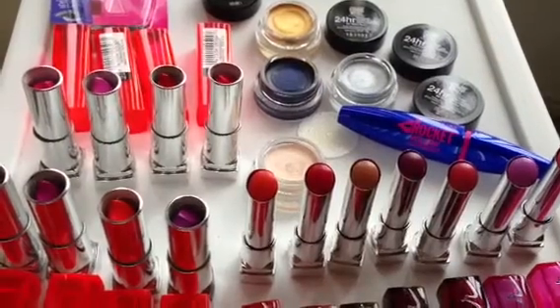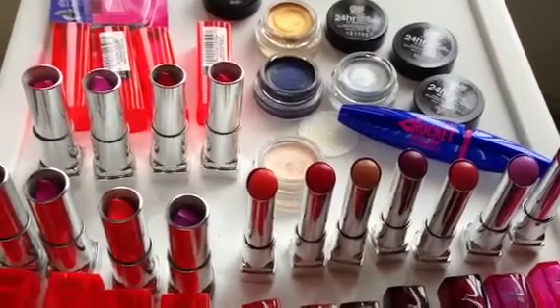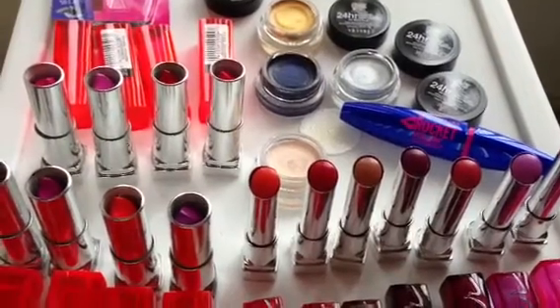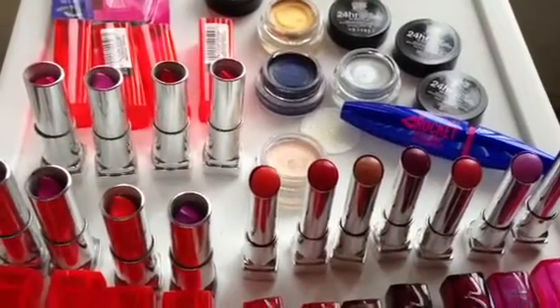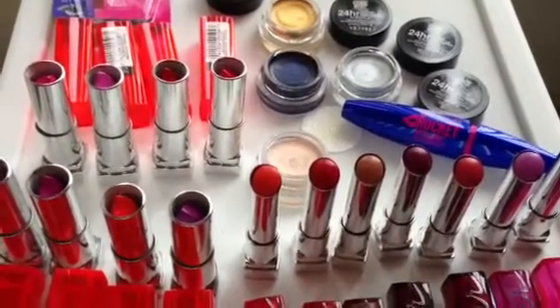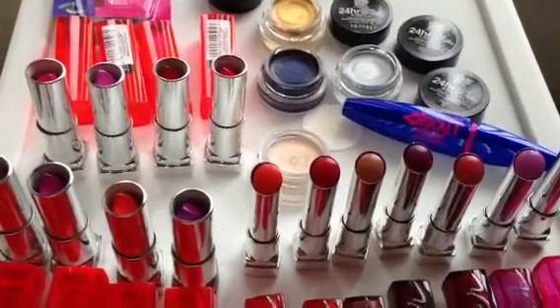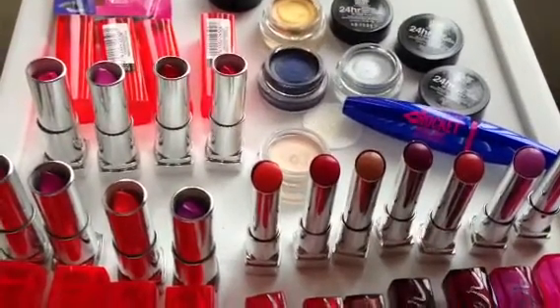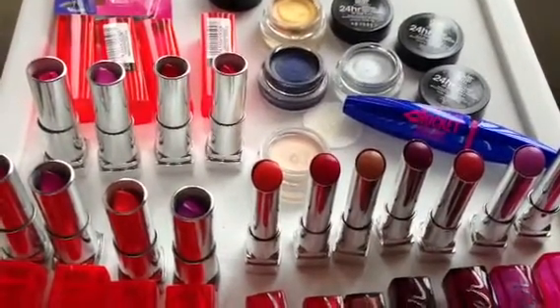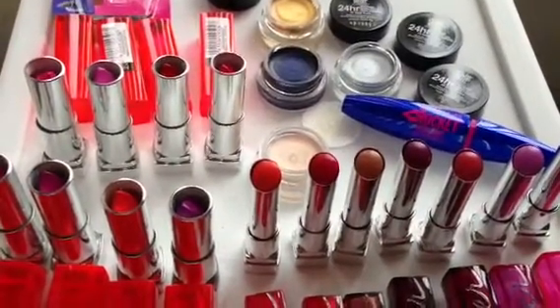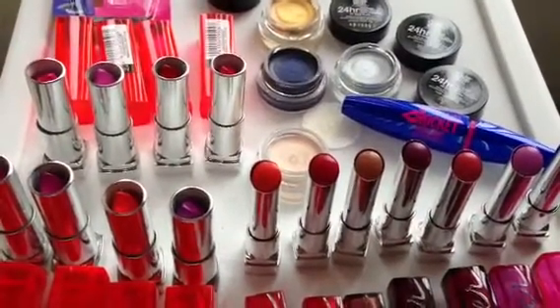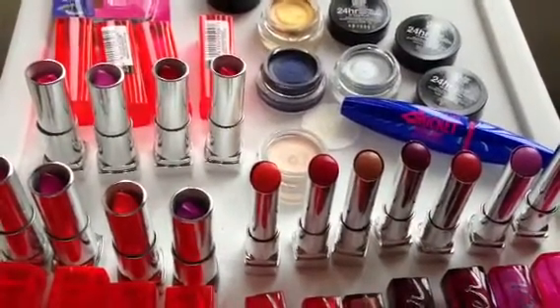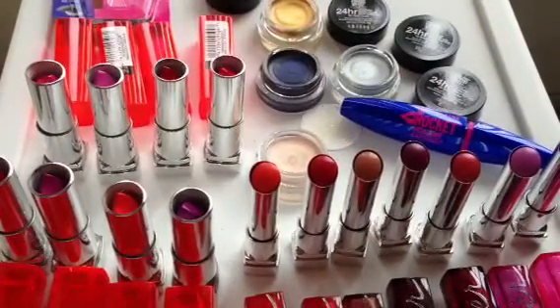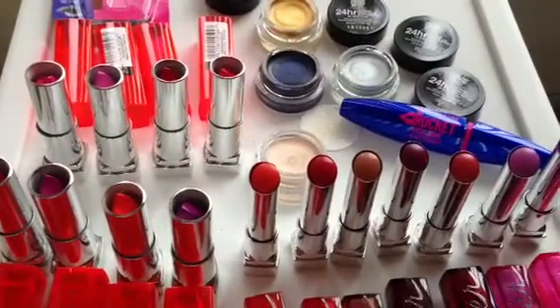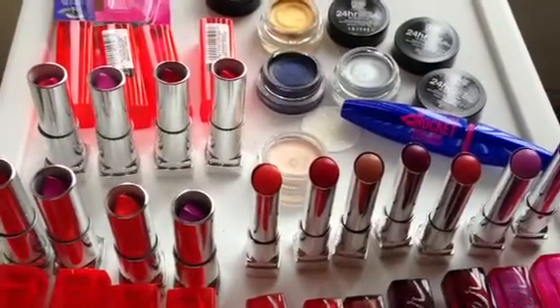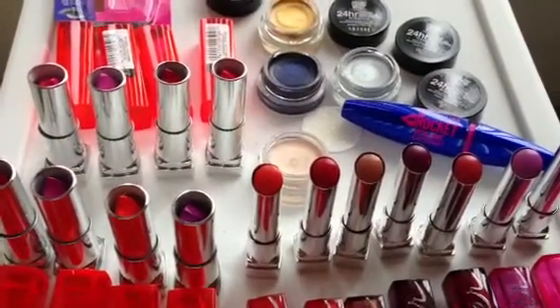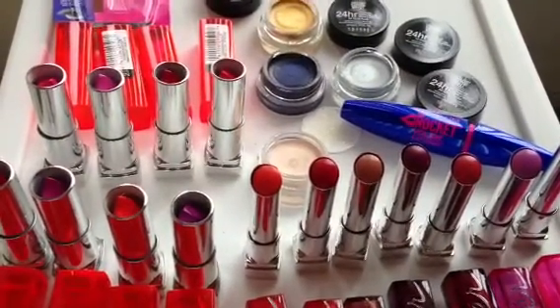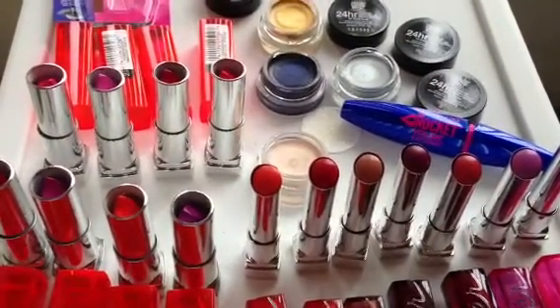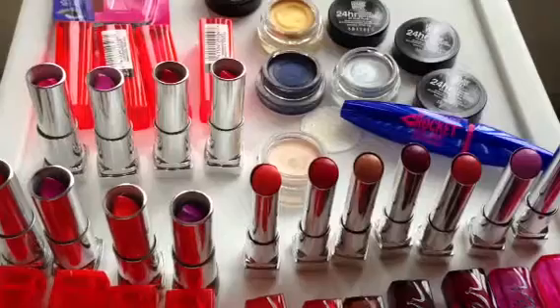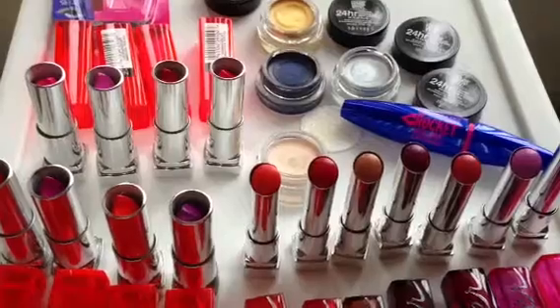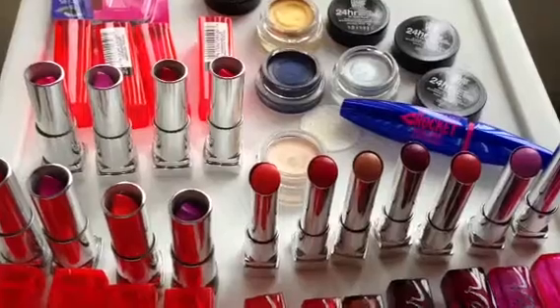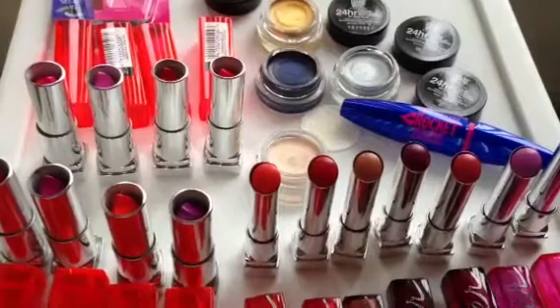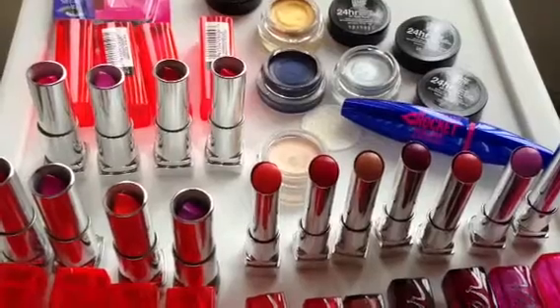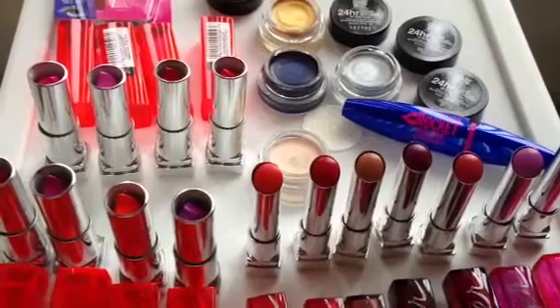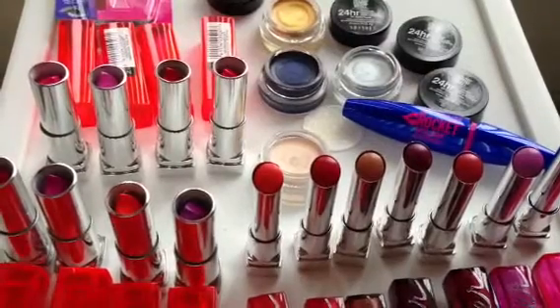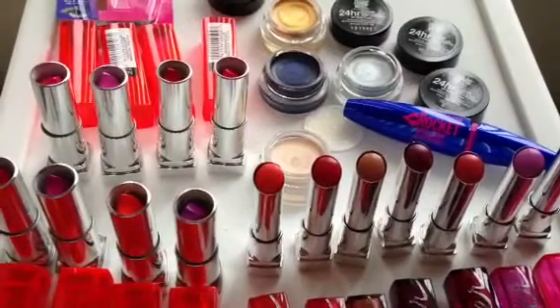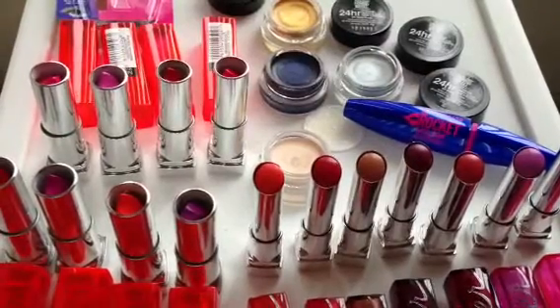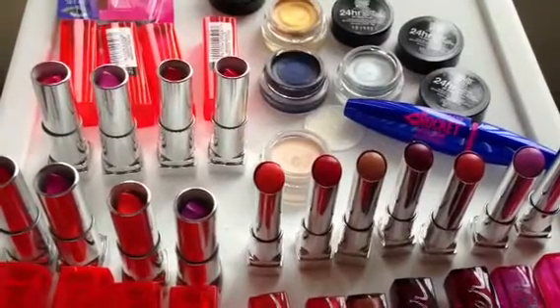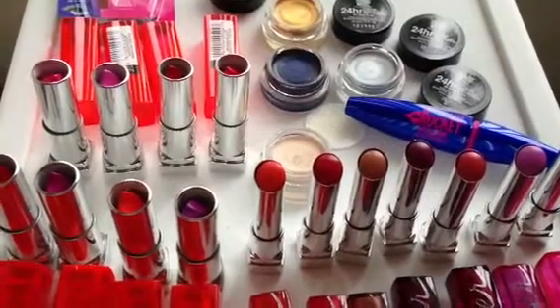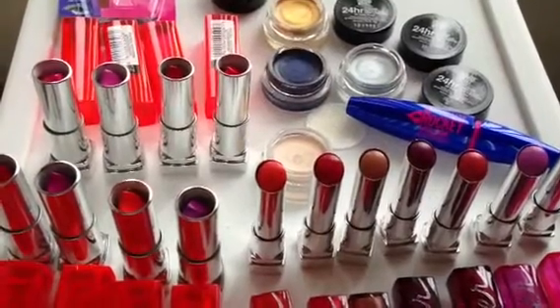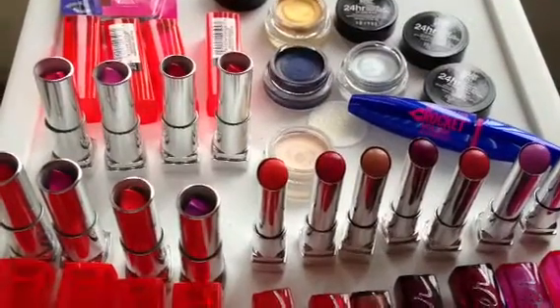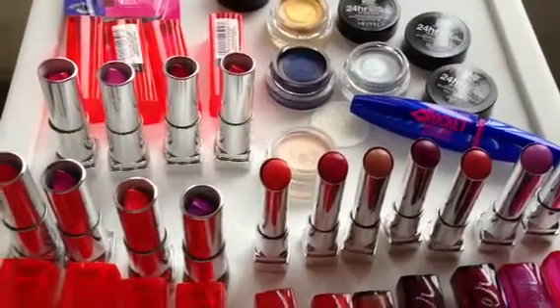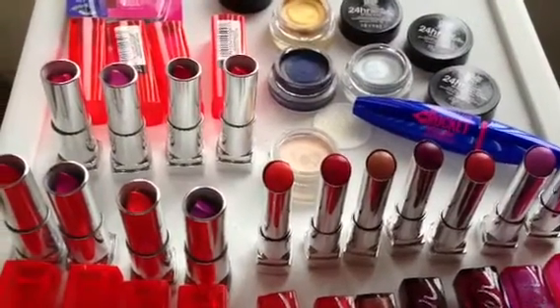Hi everyone, this is the LA Cosmetics Examiner, and I have a review for you today on Maybelline products, so let's go ahead and get started.